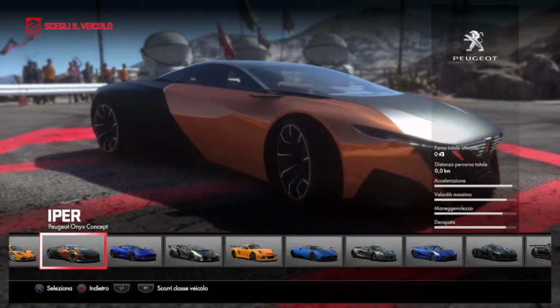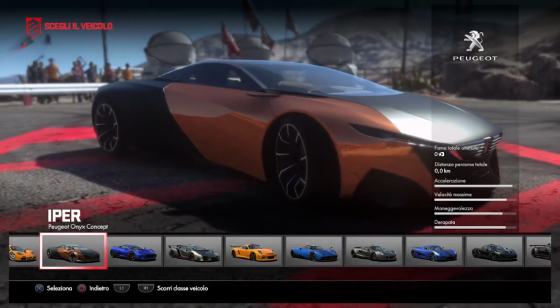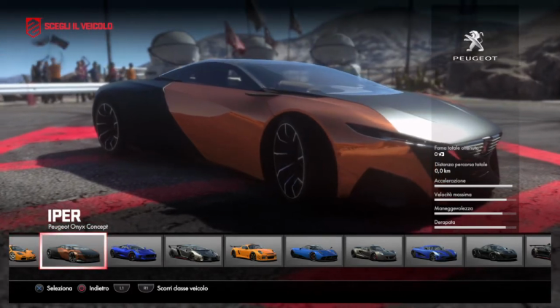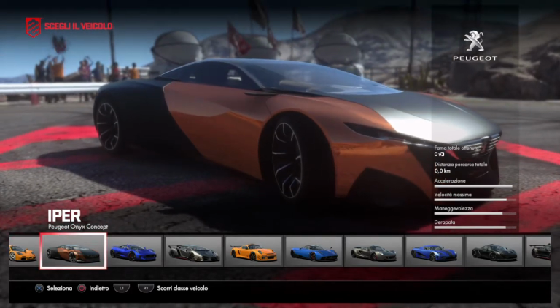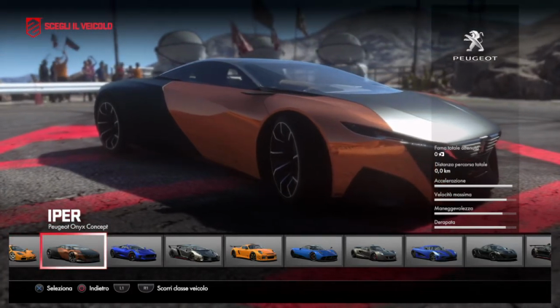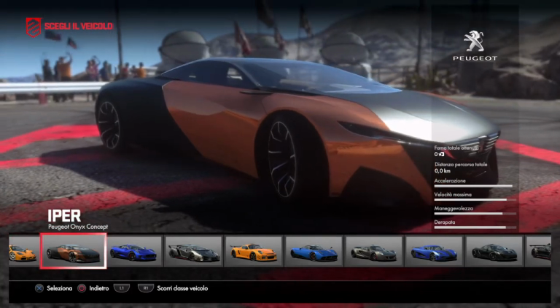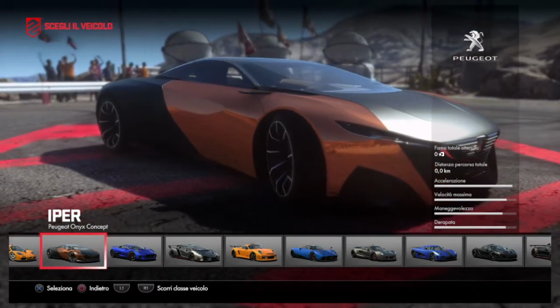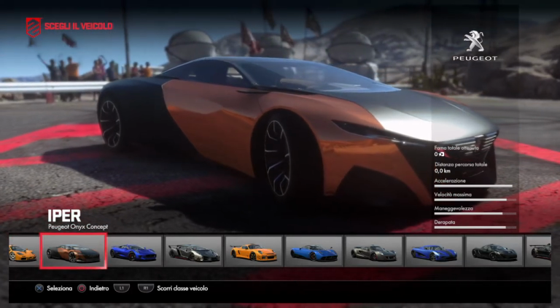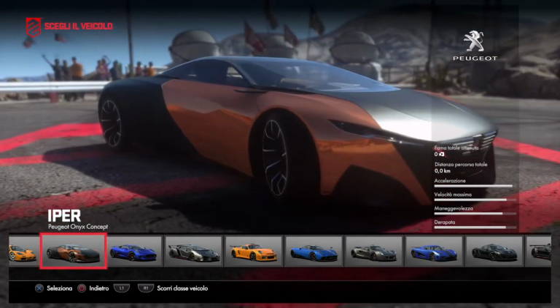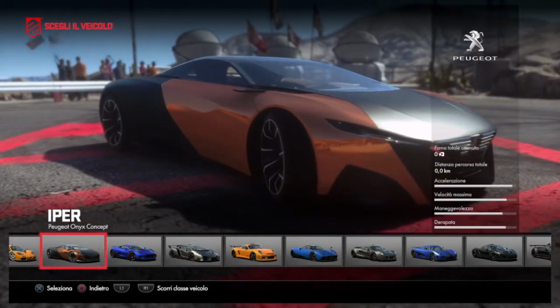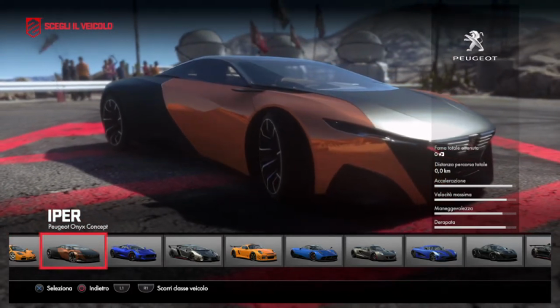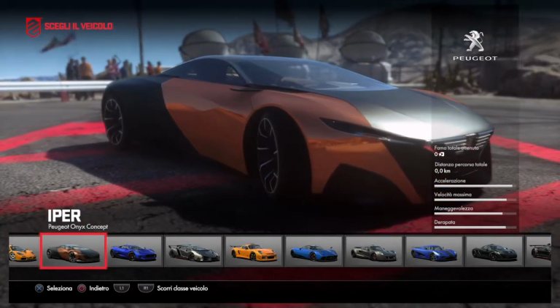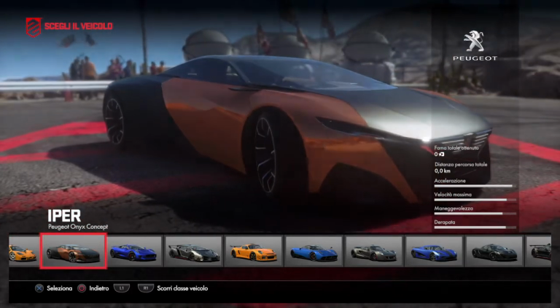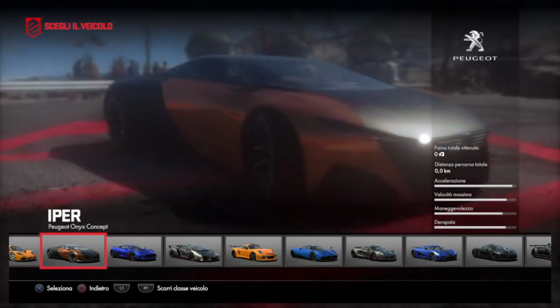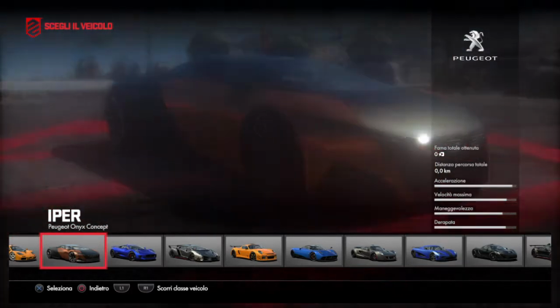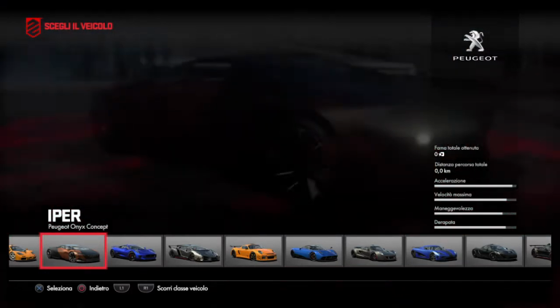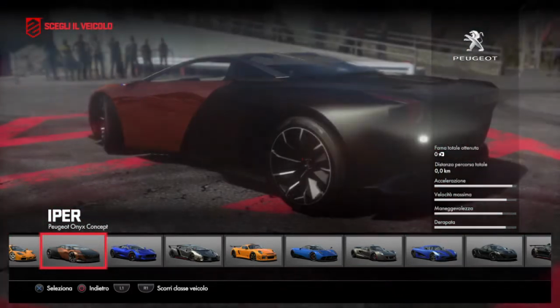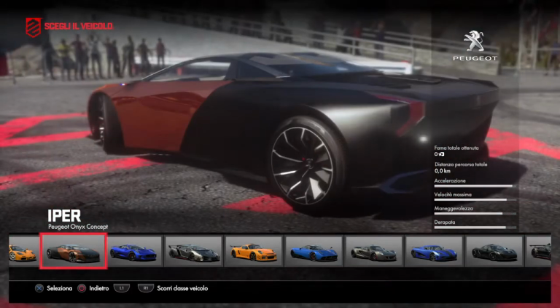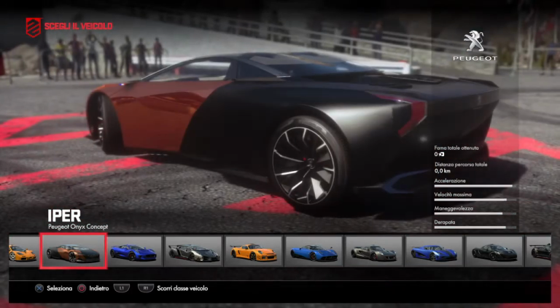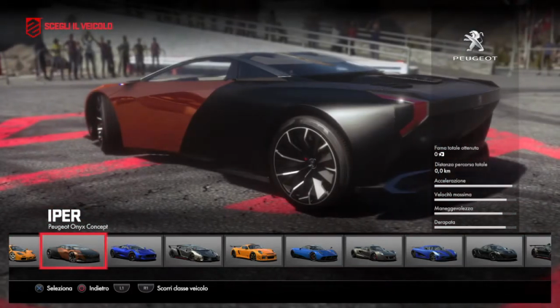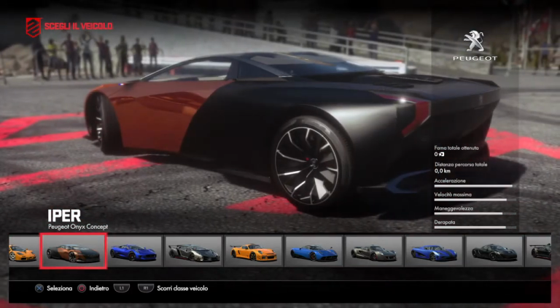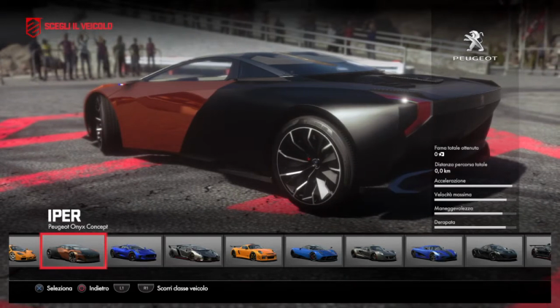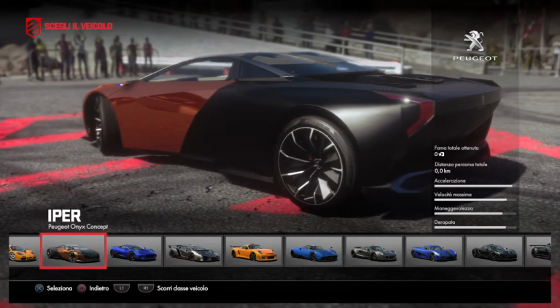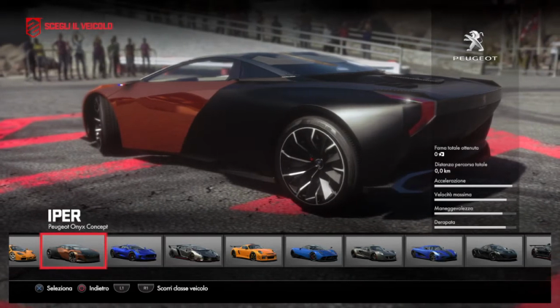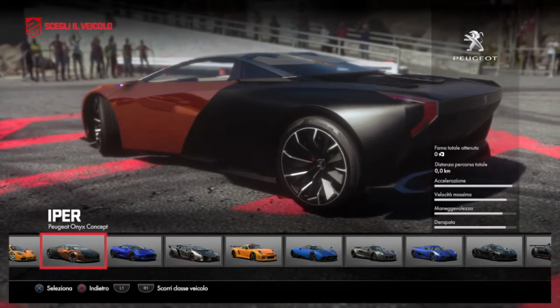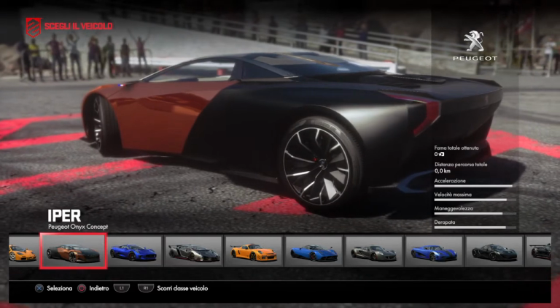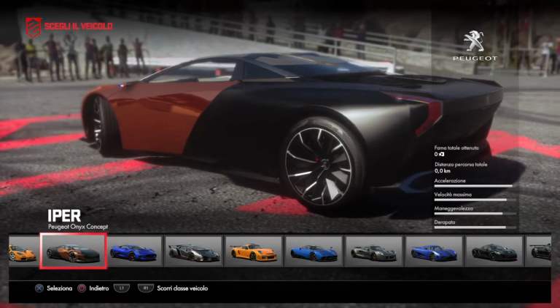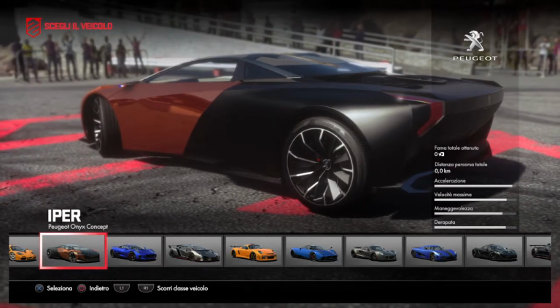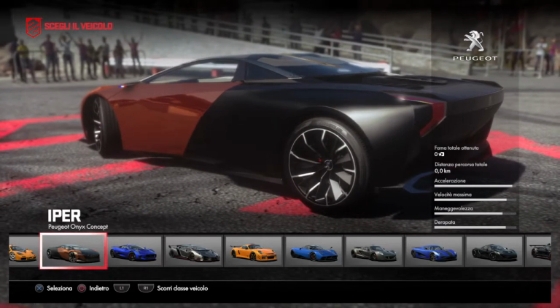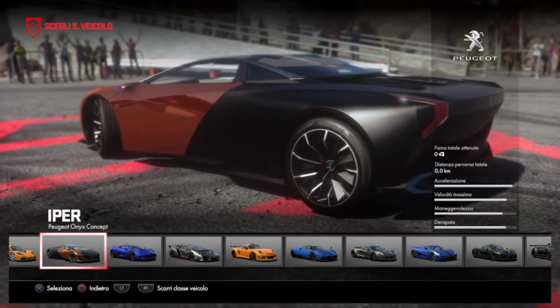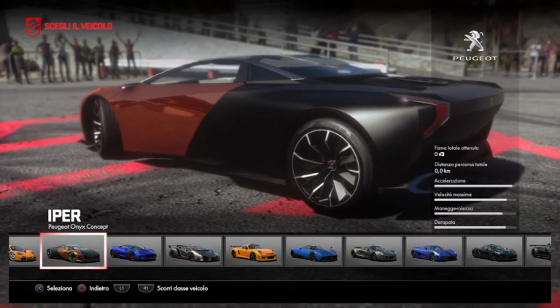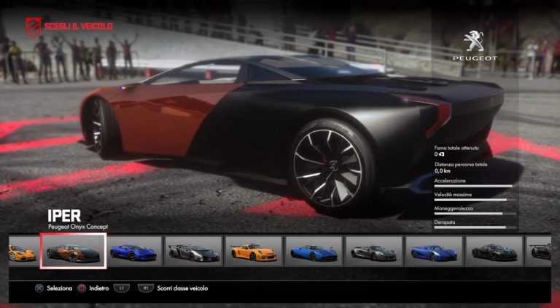Hello everyone, welcome, I'm Sierra. I'll show you the new car from the DriveClub Lamborghini.